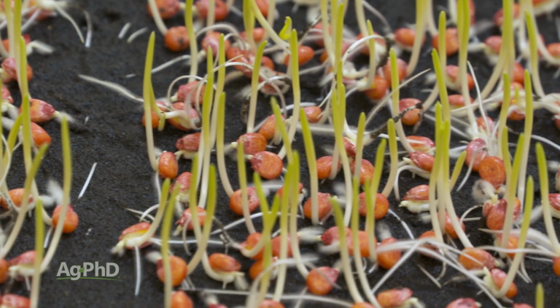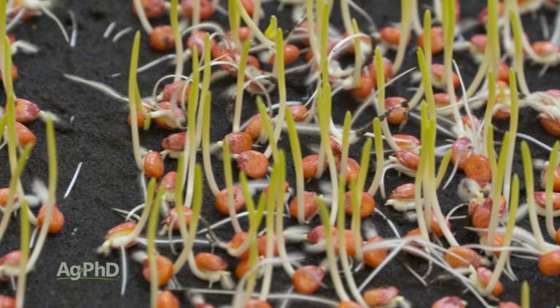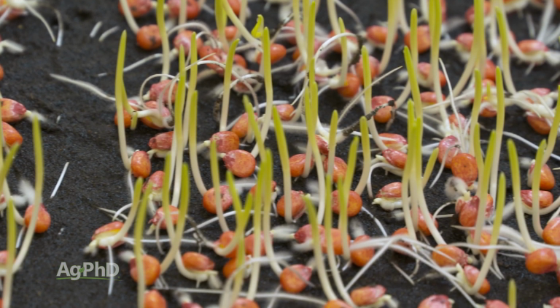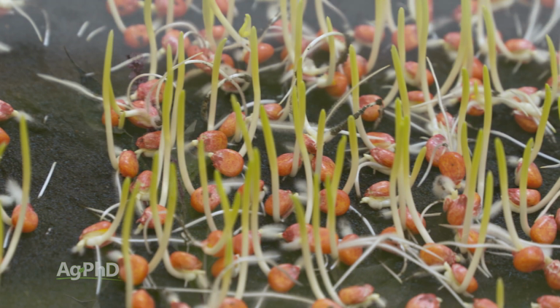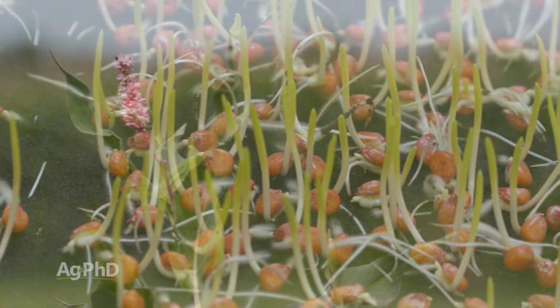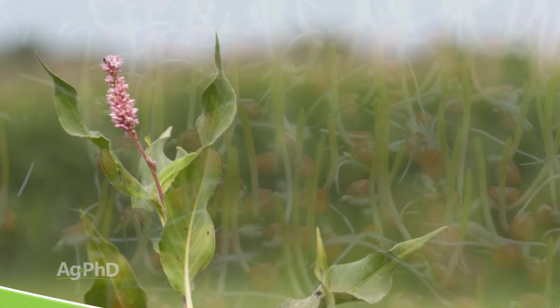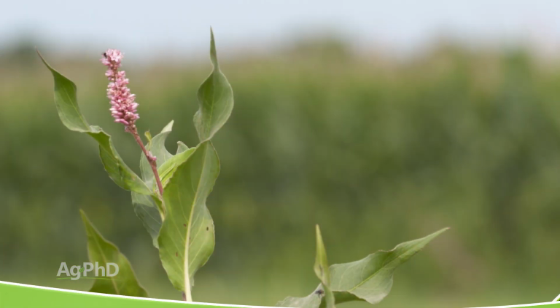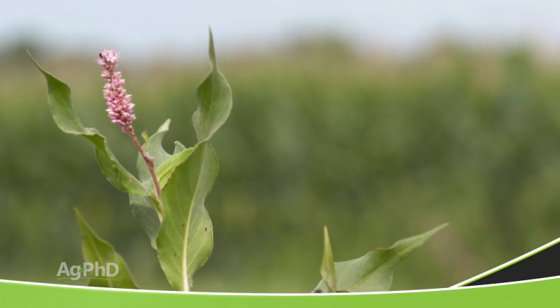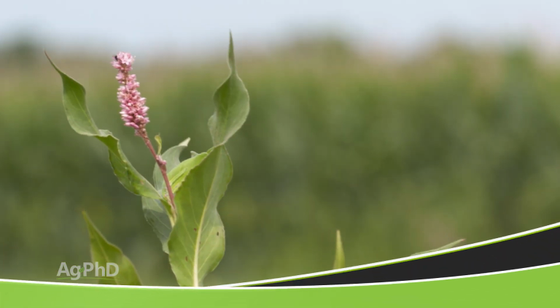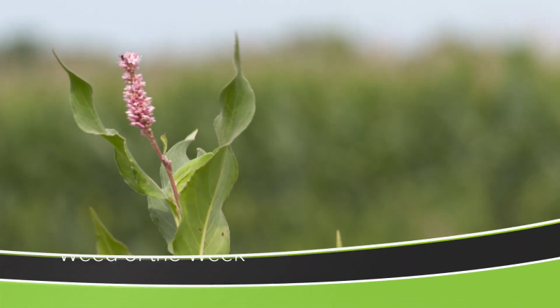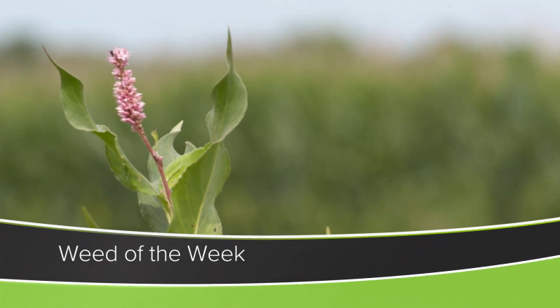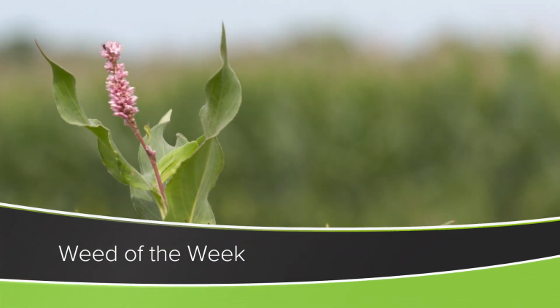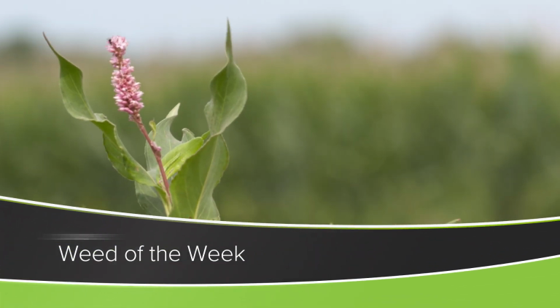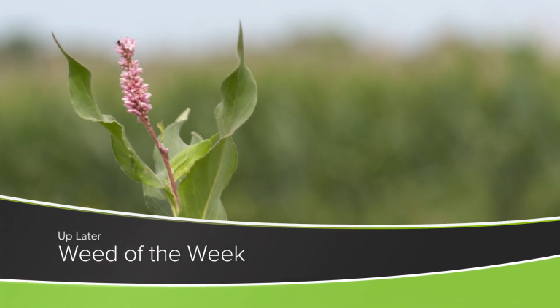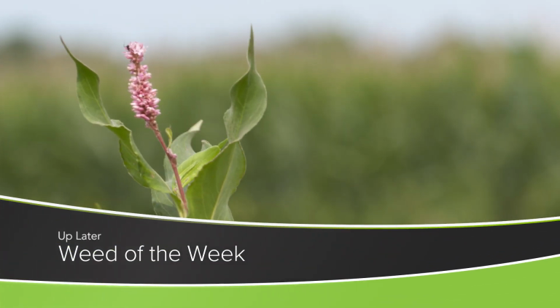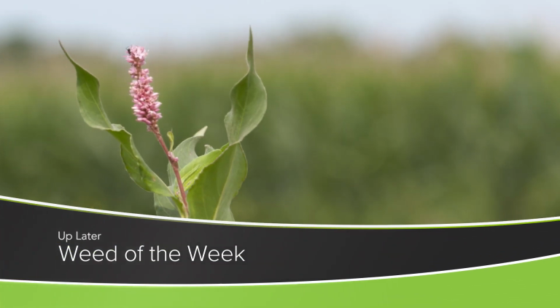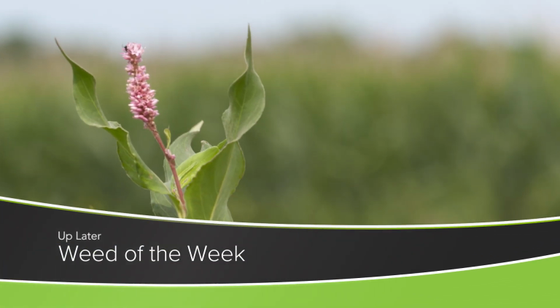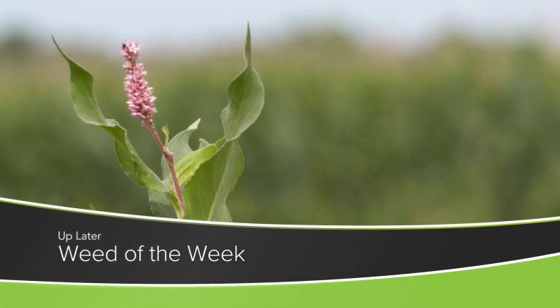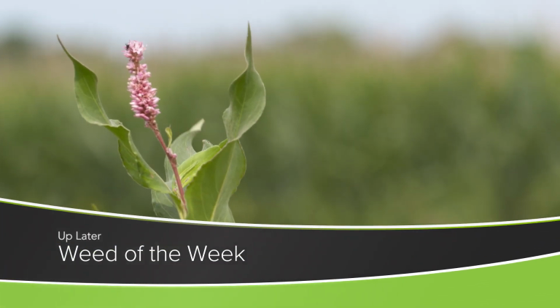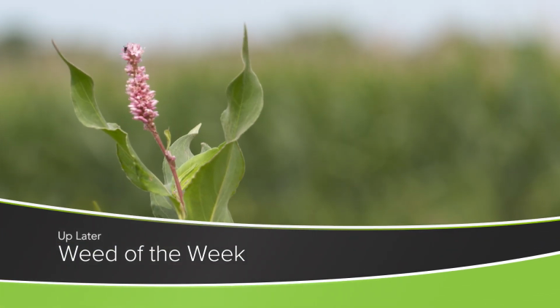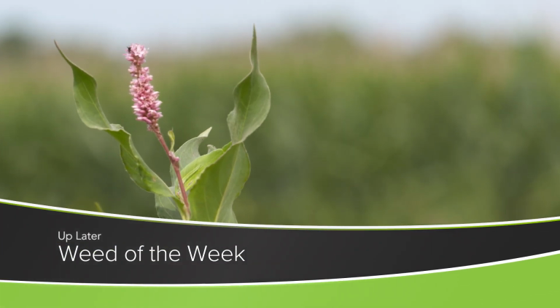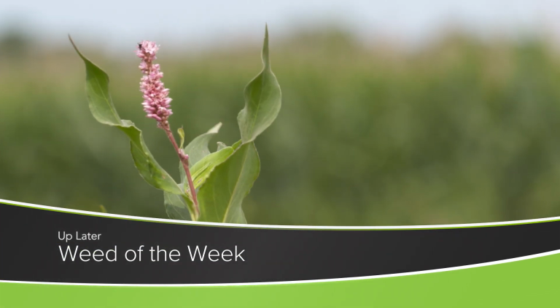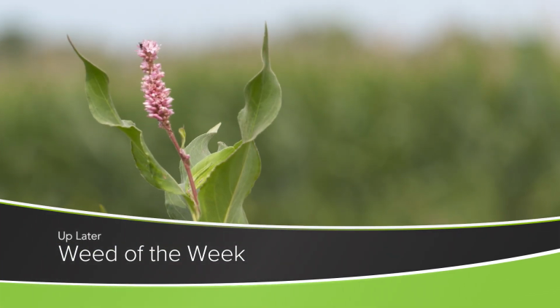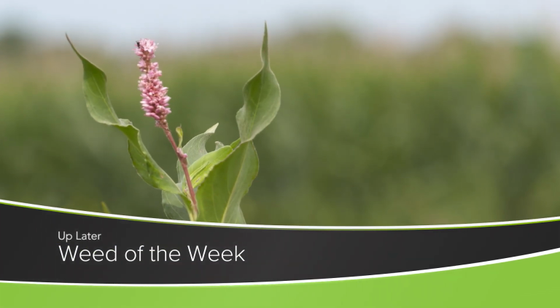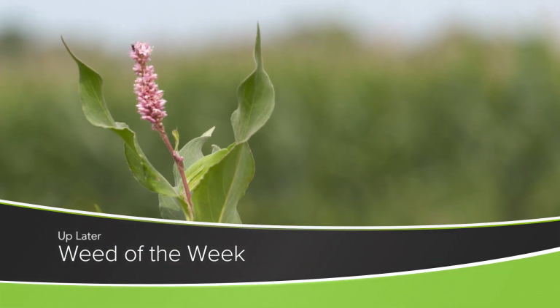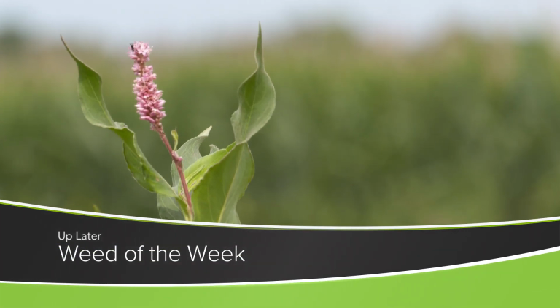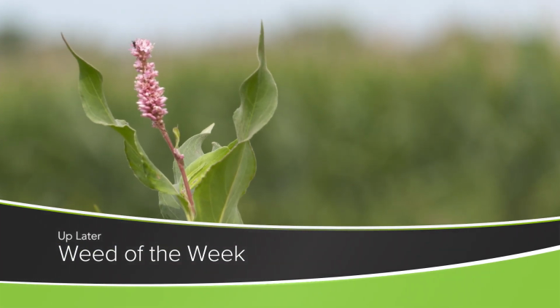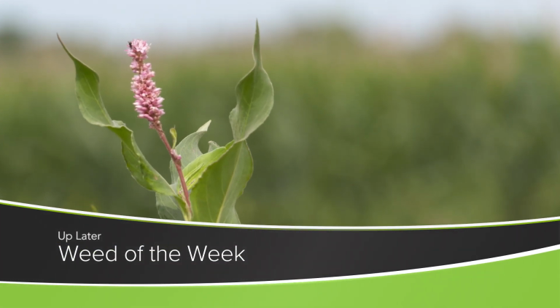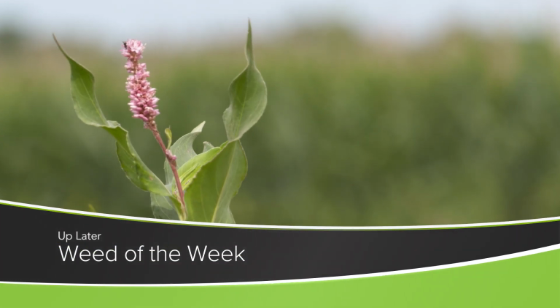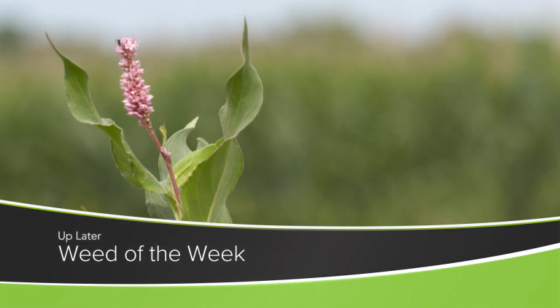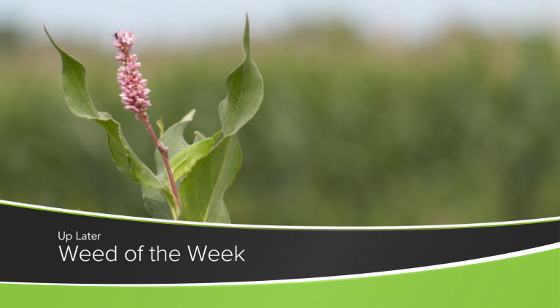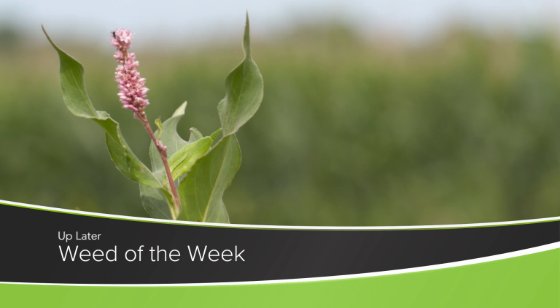The early vigor of the seed is really important, but another important thing if you want top yields is controlling our Weed of the Week. We'll tell you how to stop this weed later in the show.